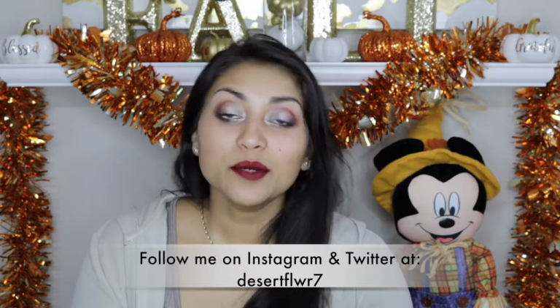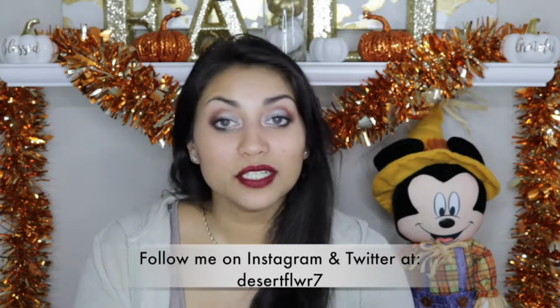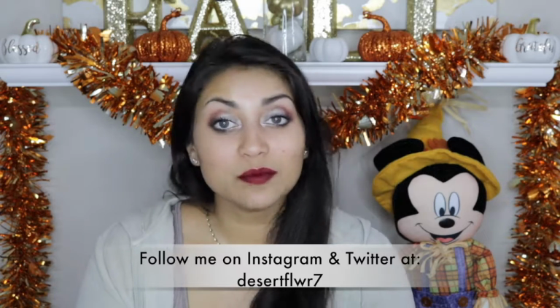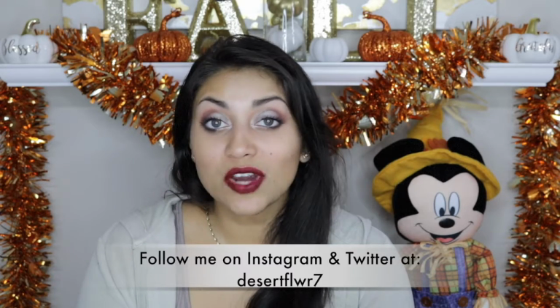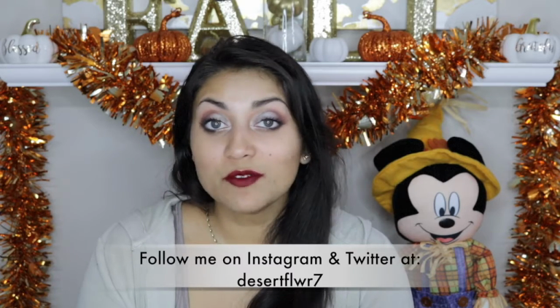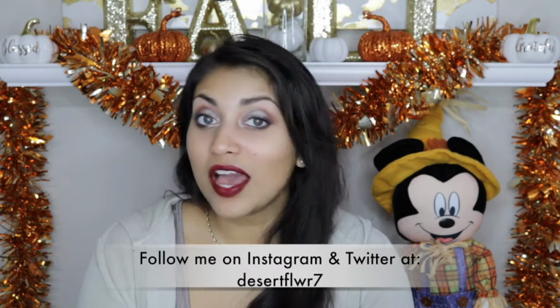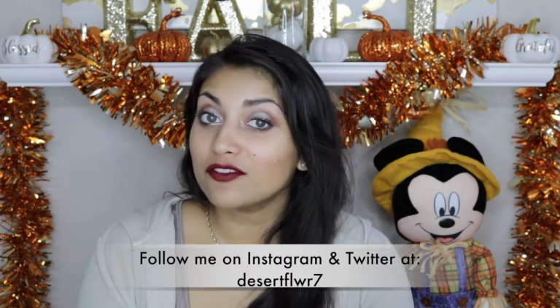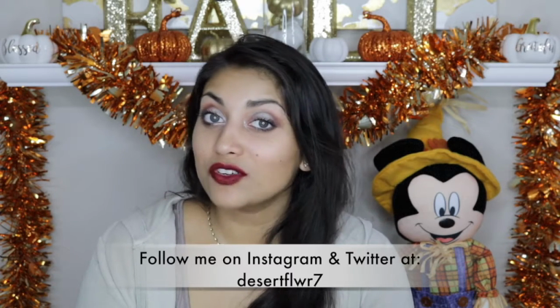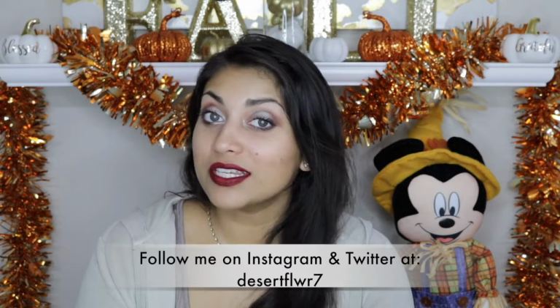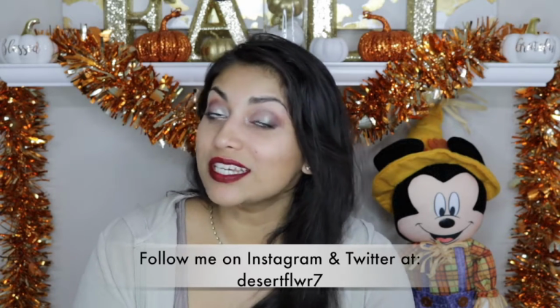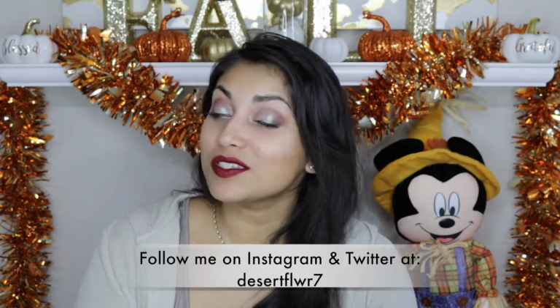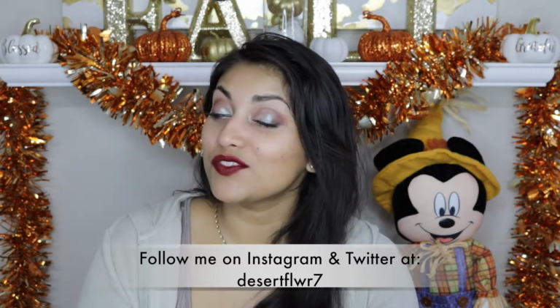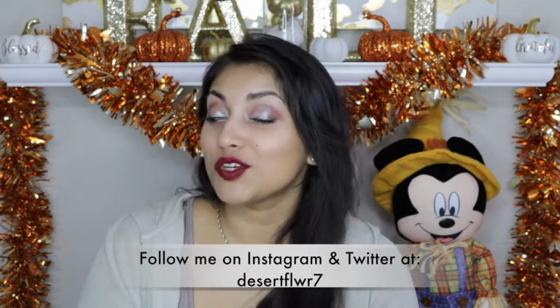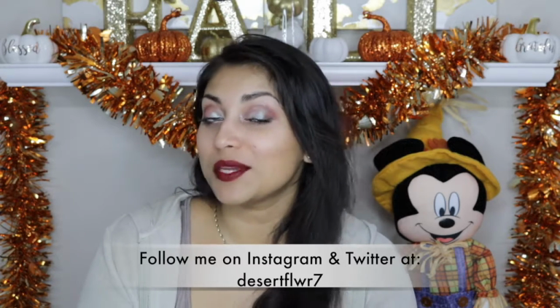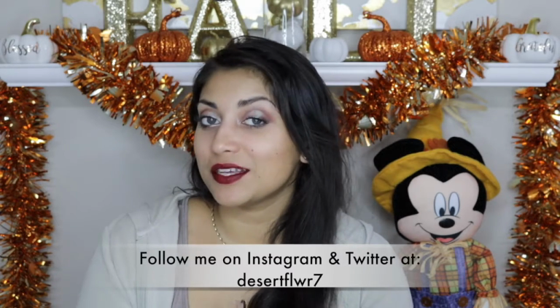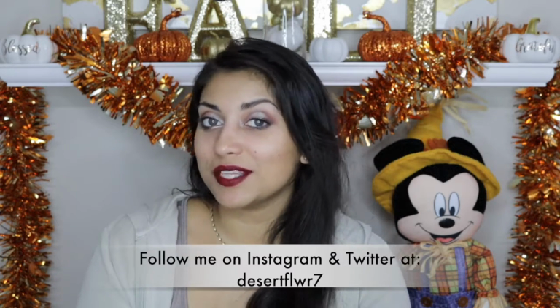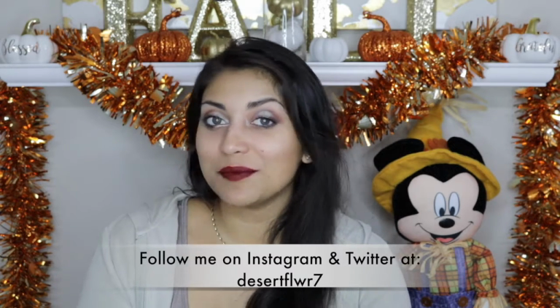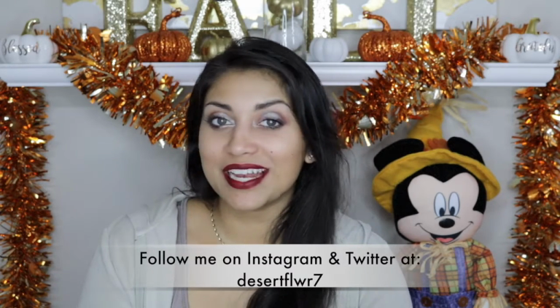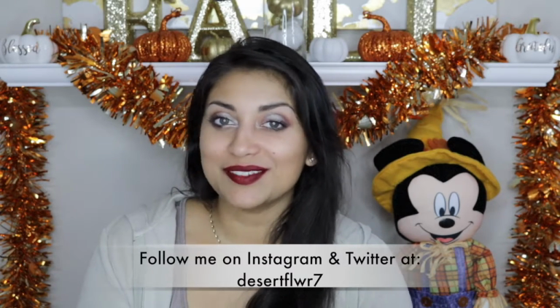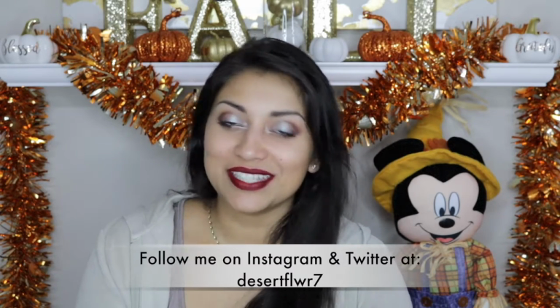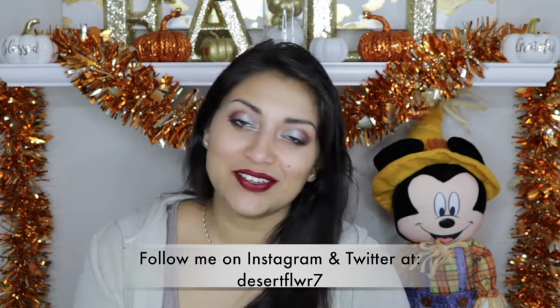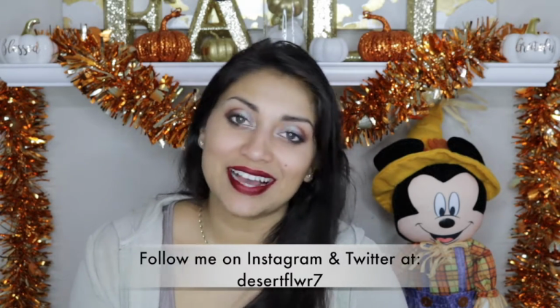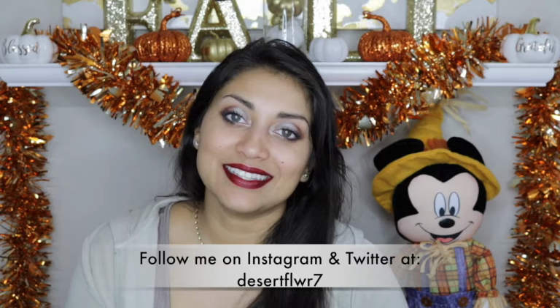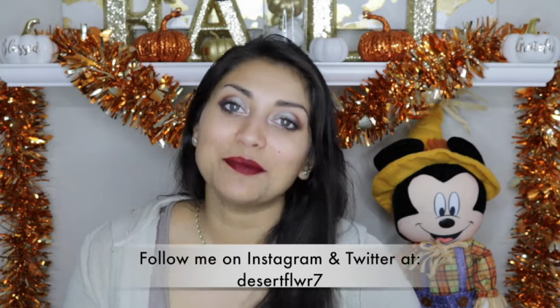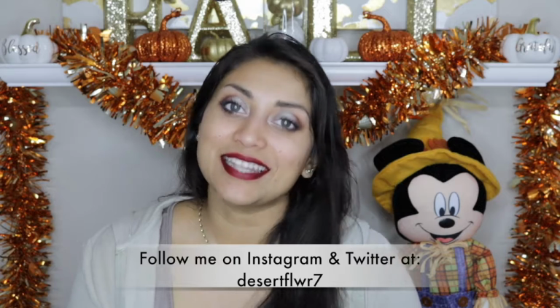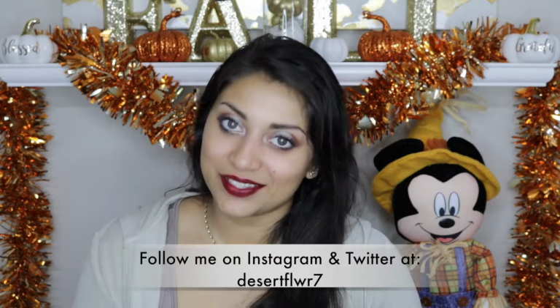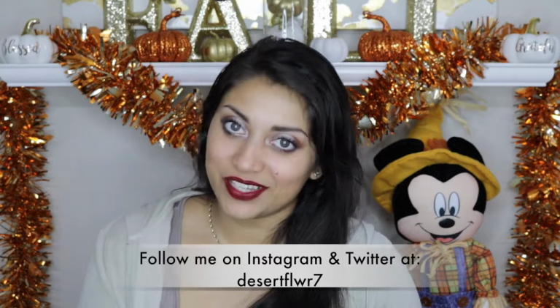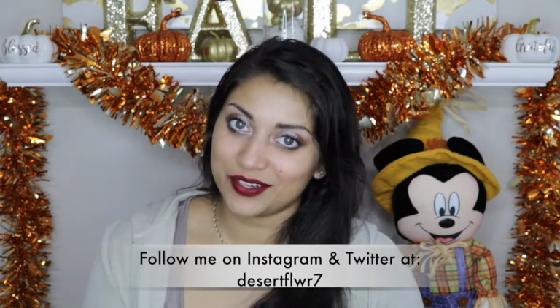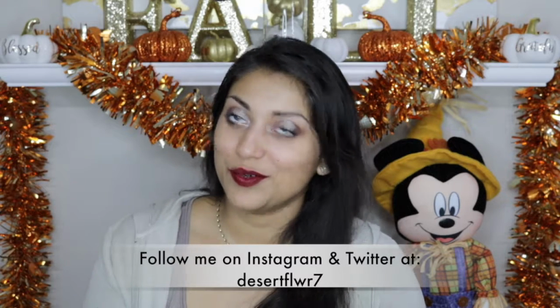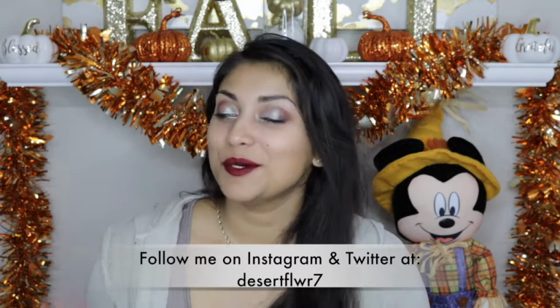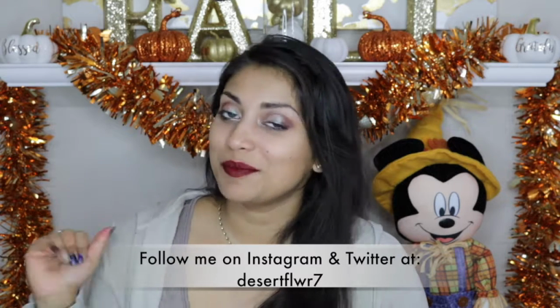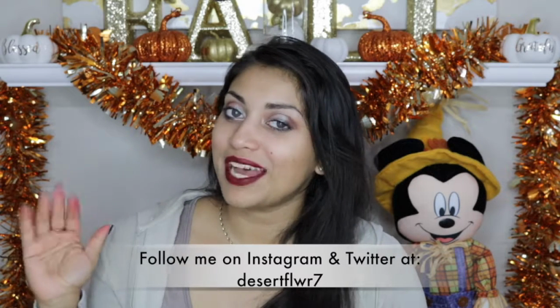Alright guys, so that's it for my BoxyCharm unboxing. I hope you guys enjoyed. Please subscribe if you haven't already, give this video a big thumbs up, and I will see you guys in my next video. Bye!